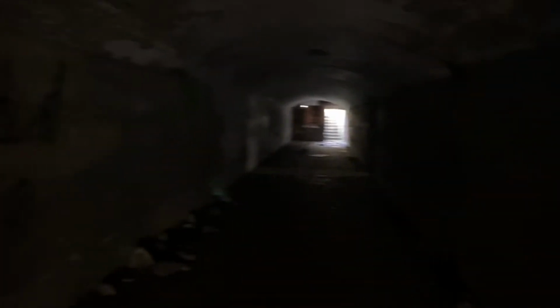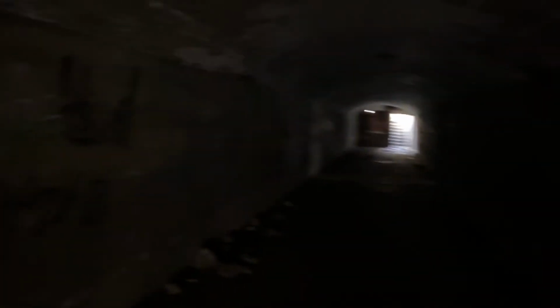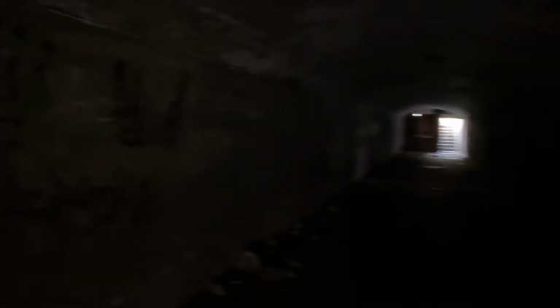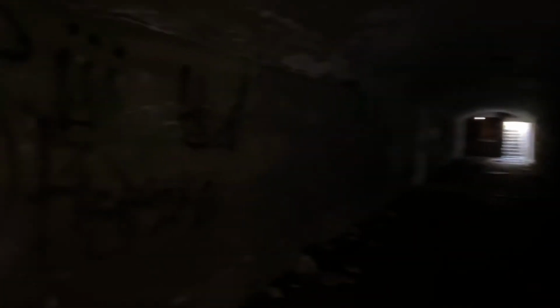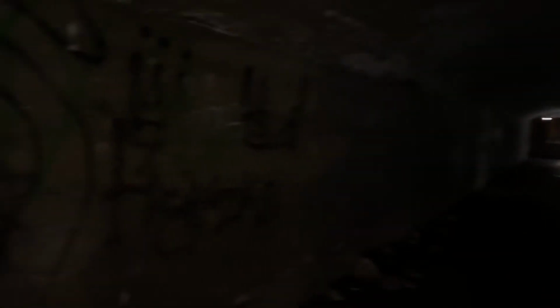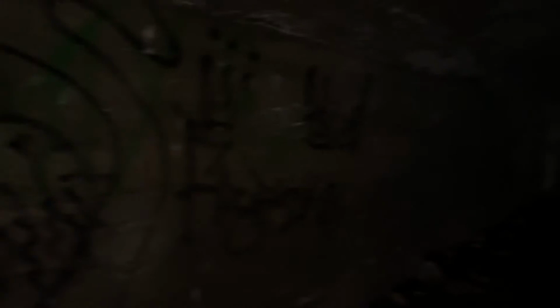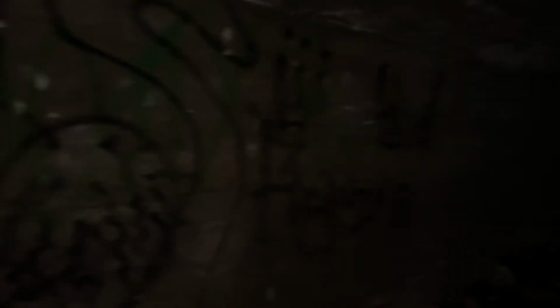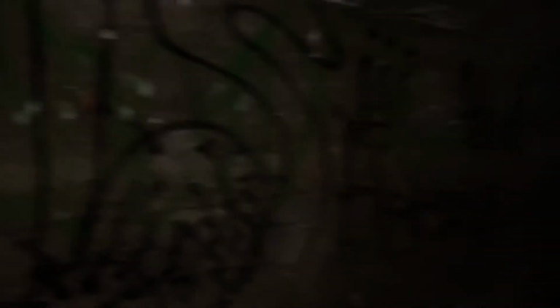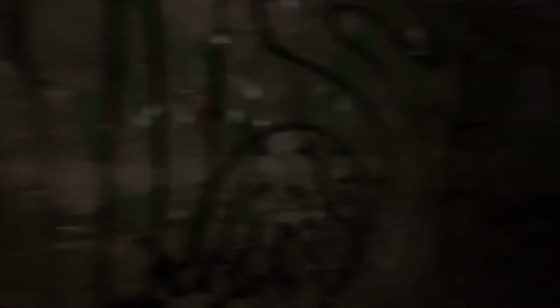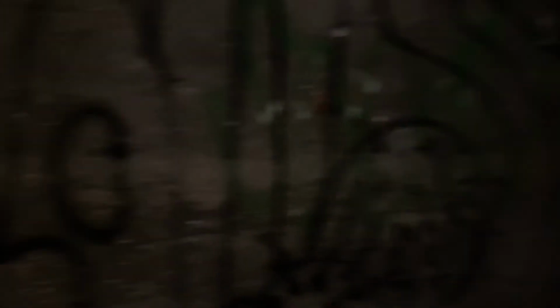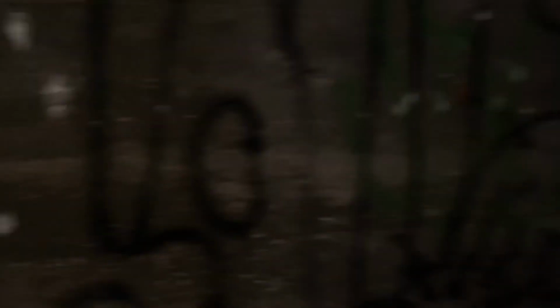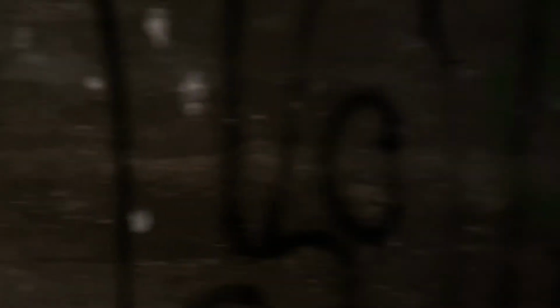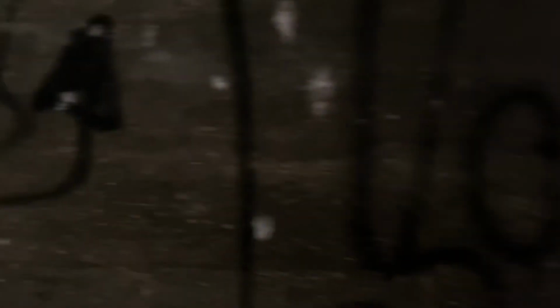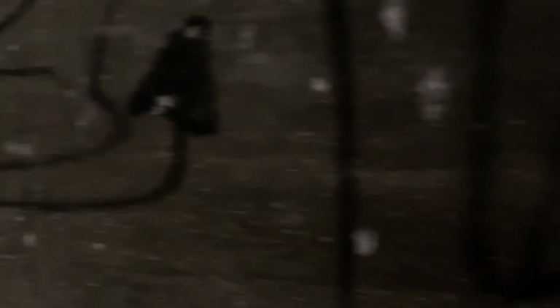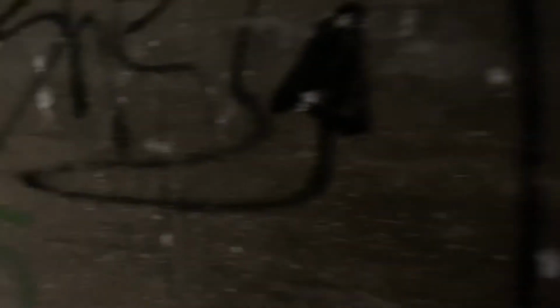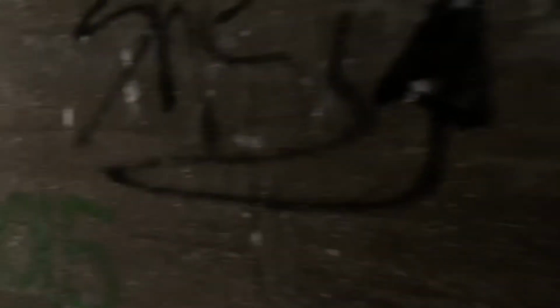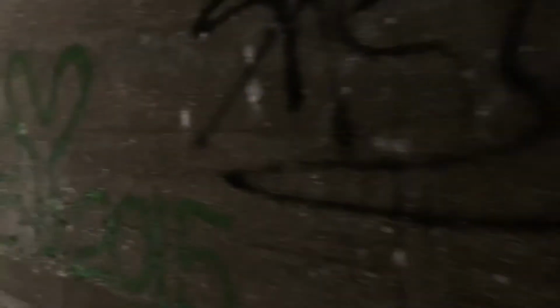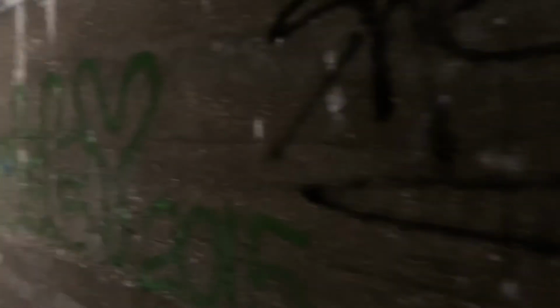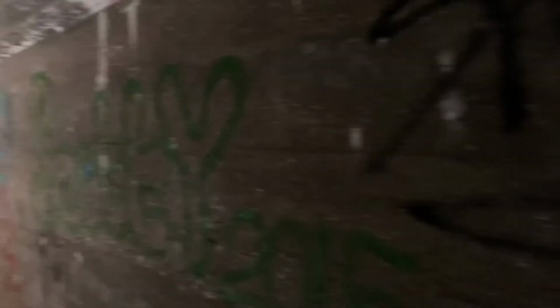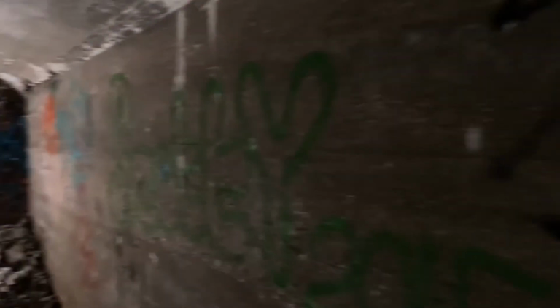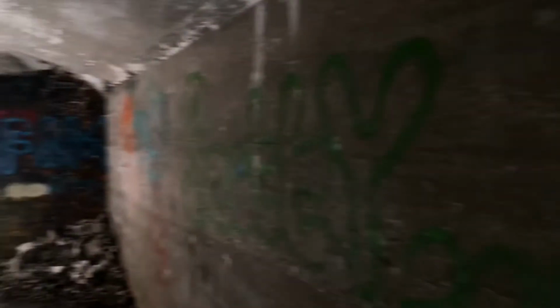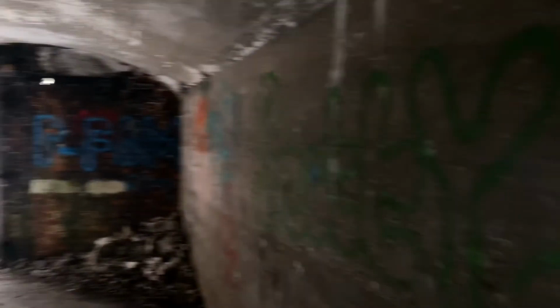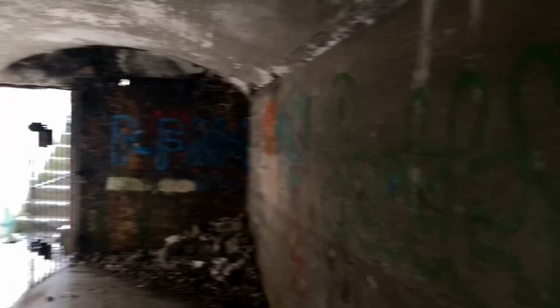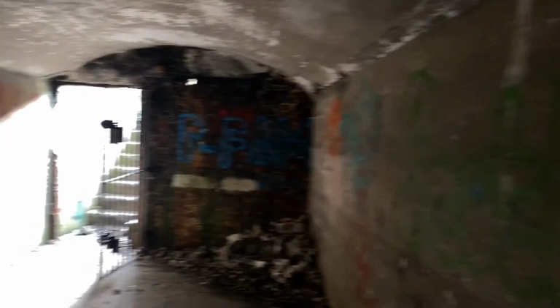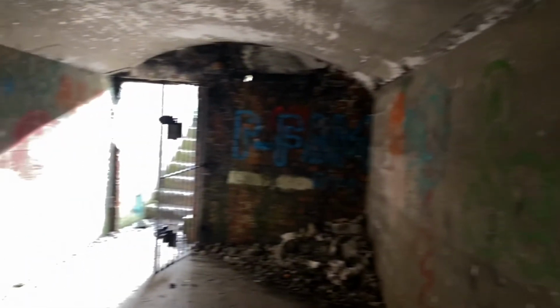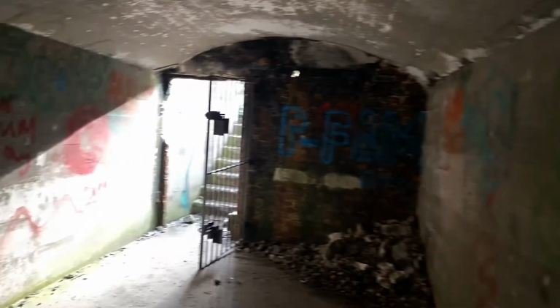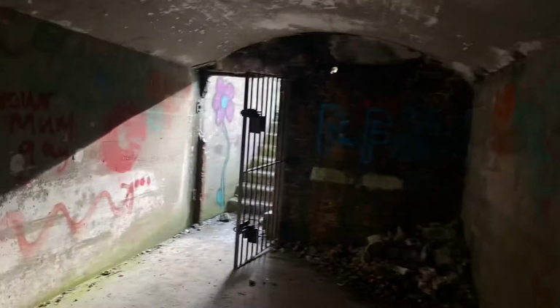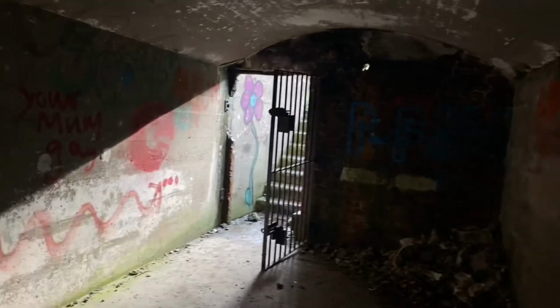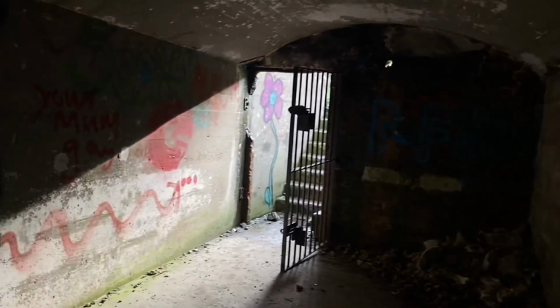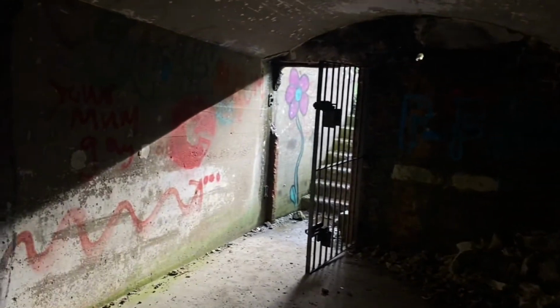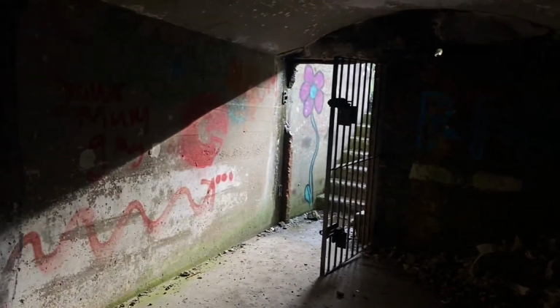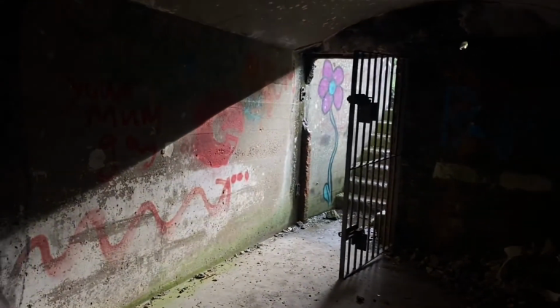The Ghost Tunnels at the High Angle Battery Verne, Portland.